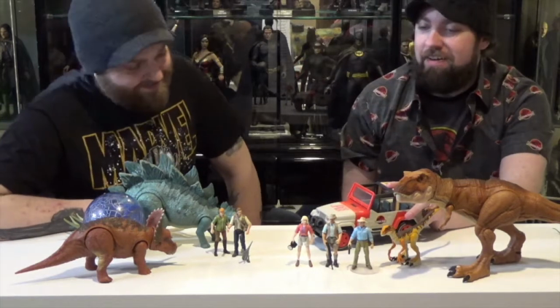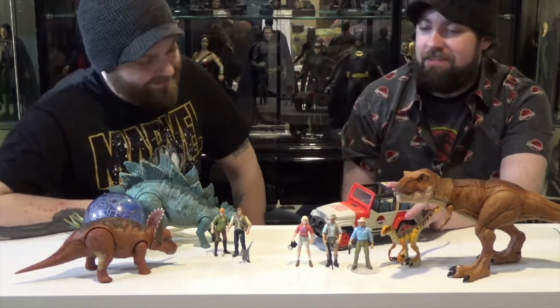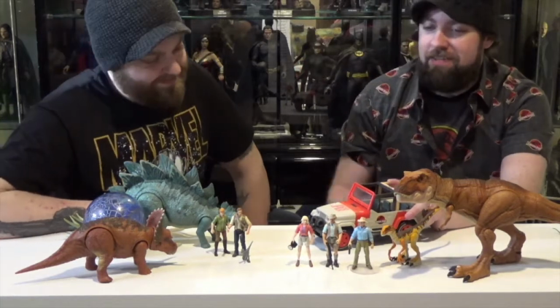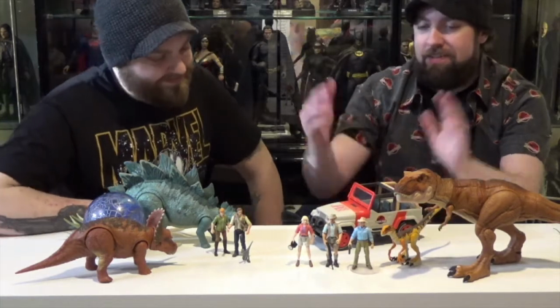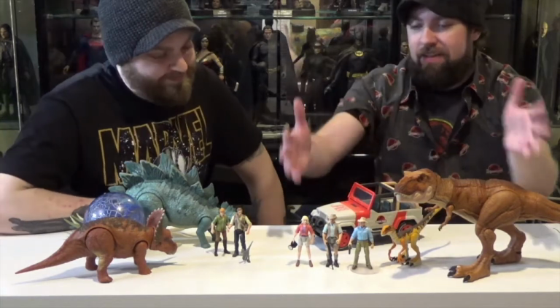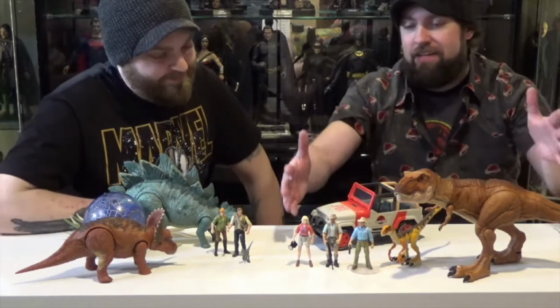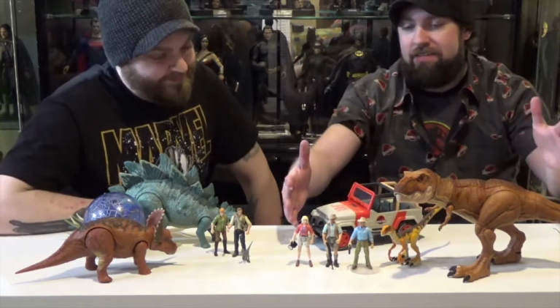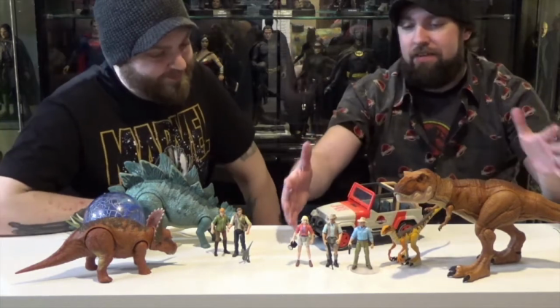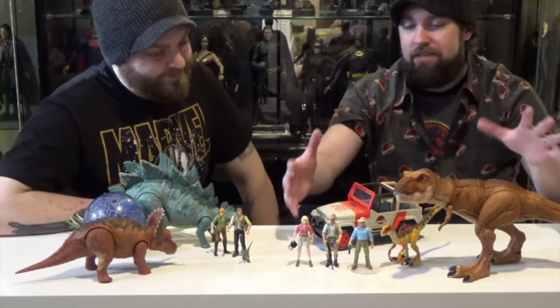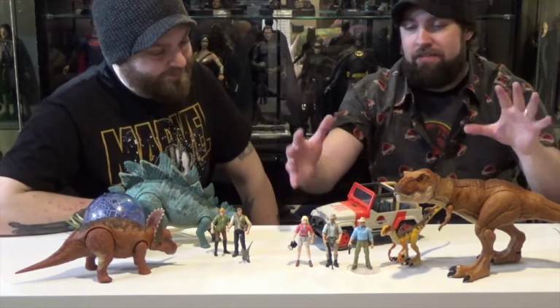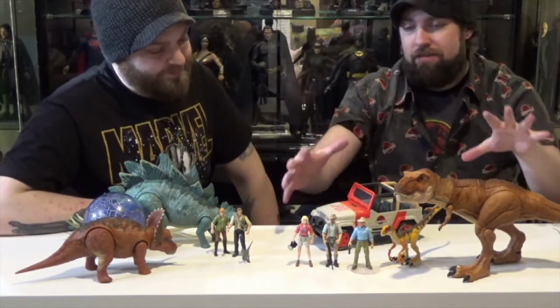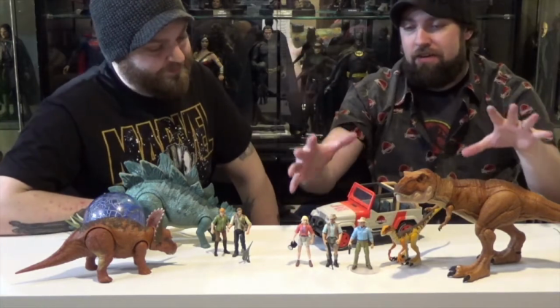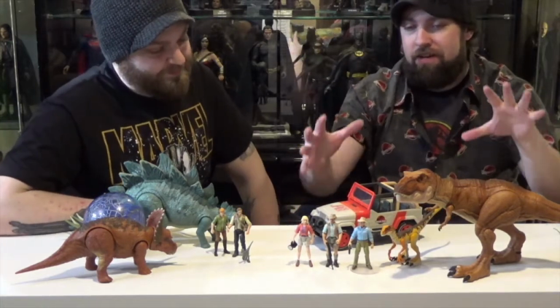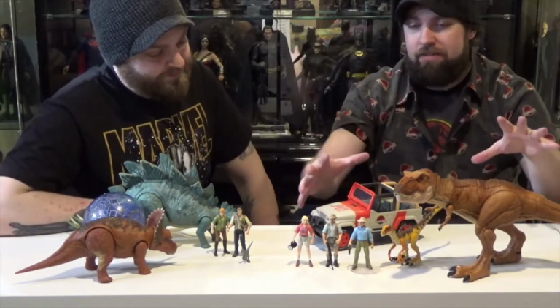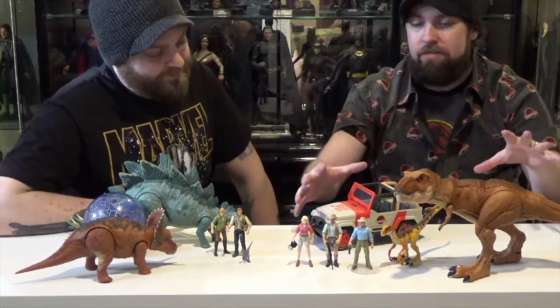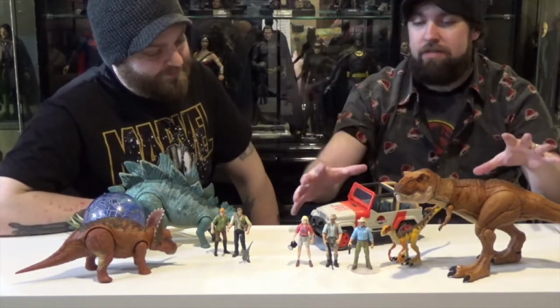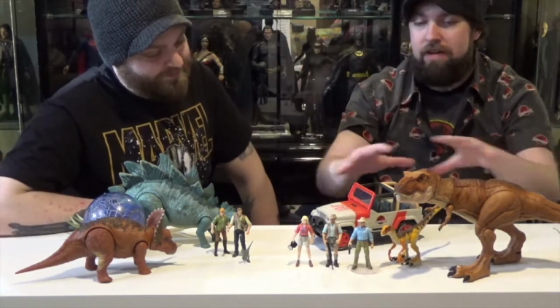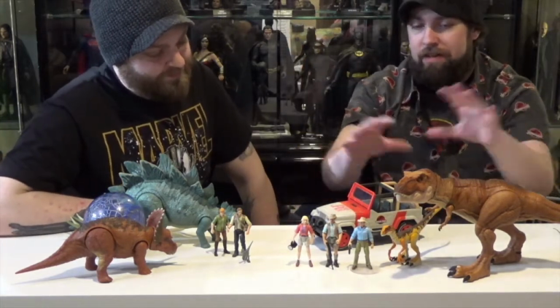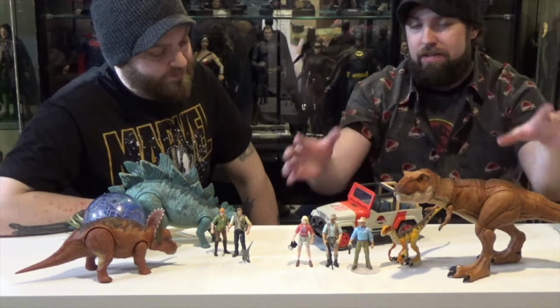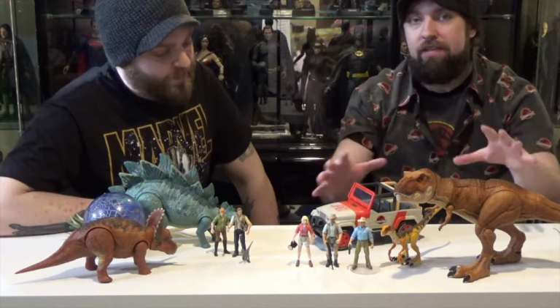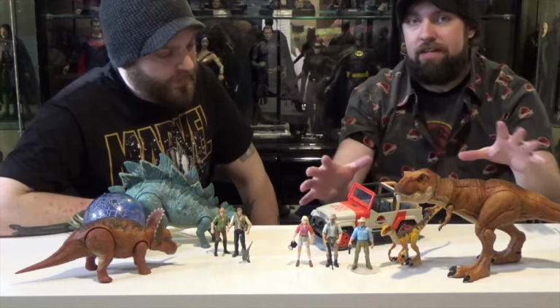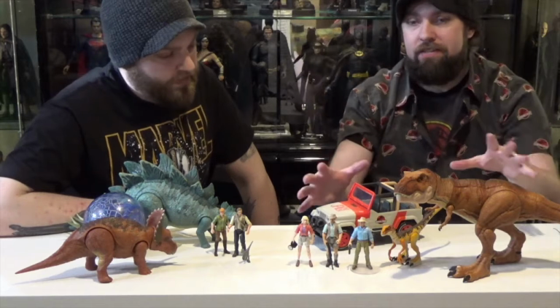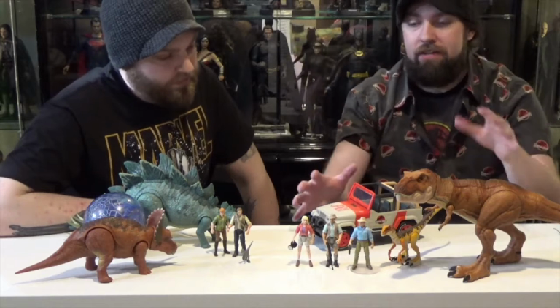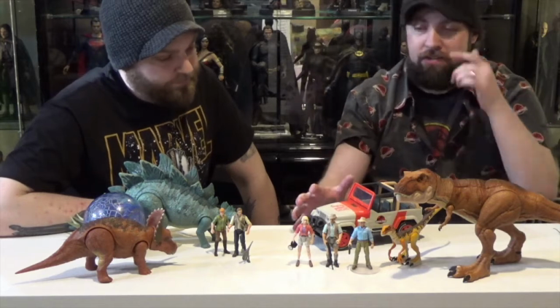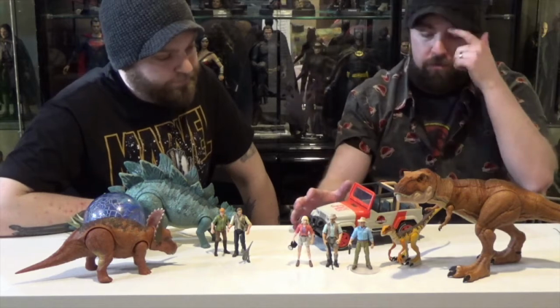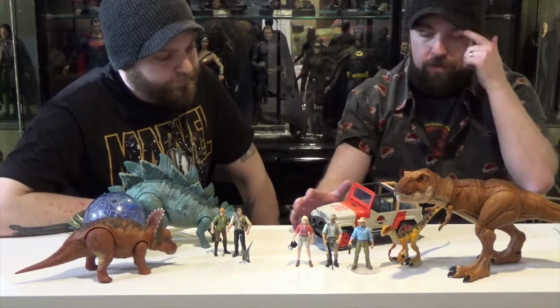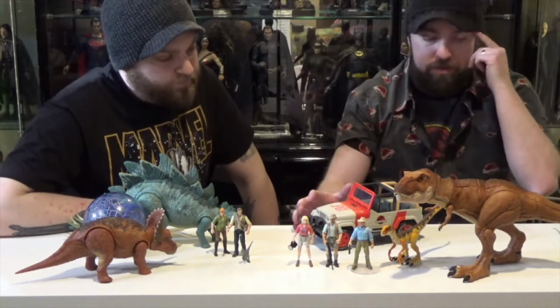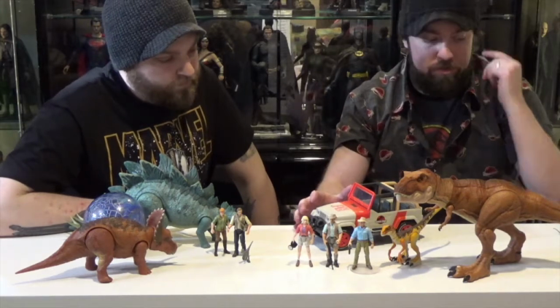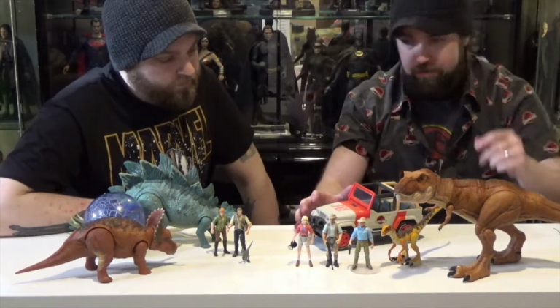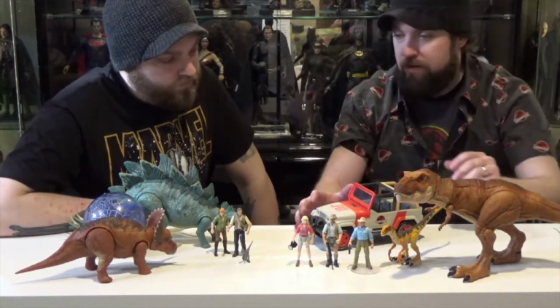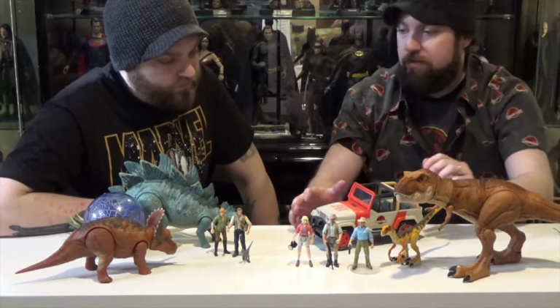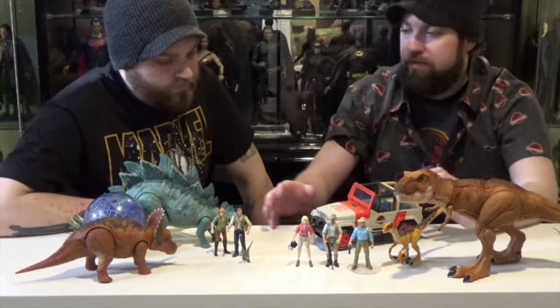So this is the Legacy stuff, and this is all Target exclusive. Anything in this Legacy collection will be exclusive to Target stores.